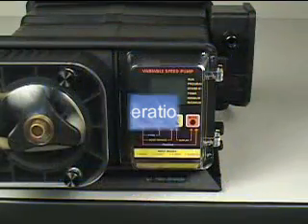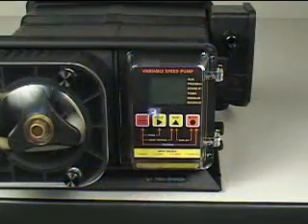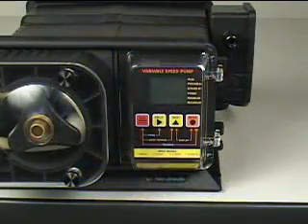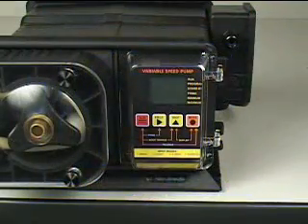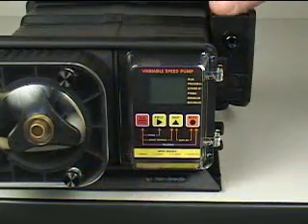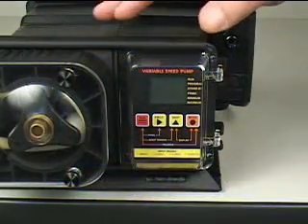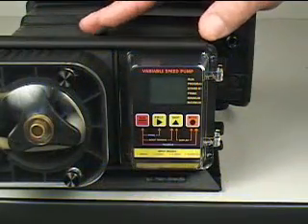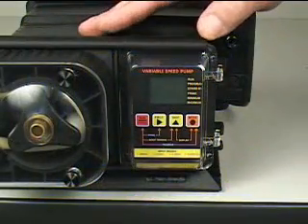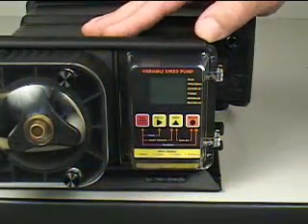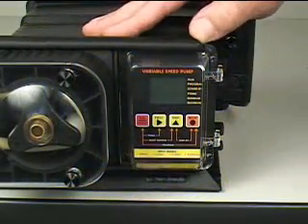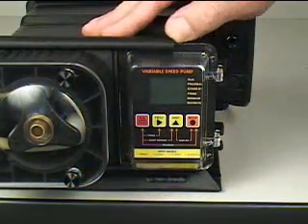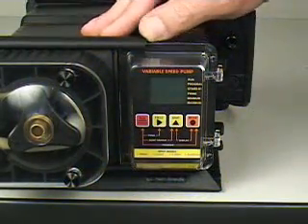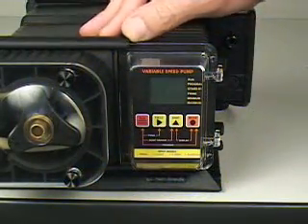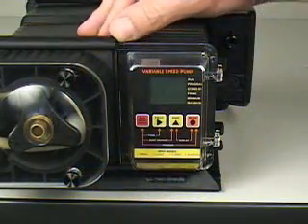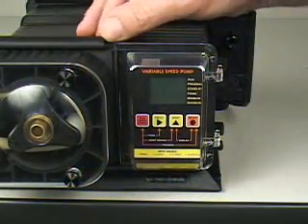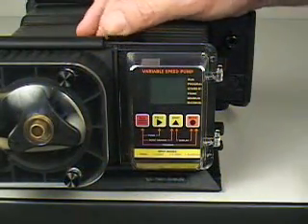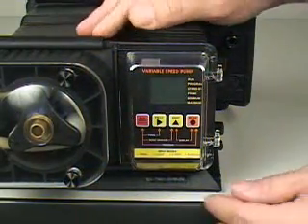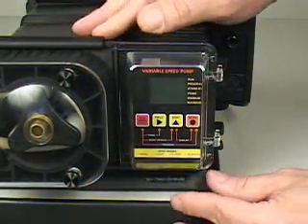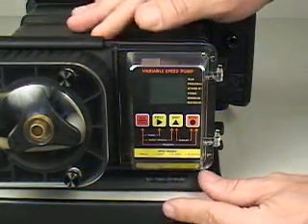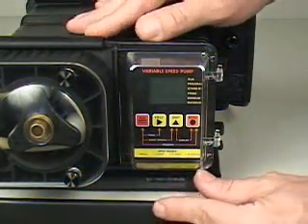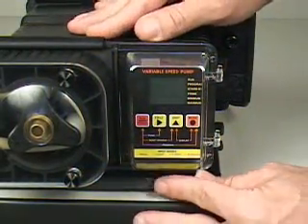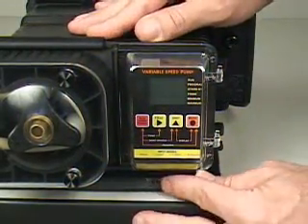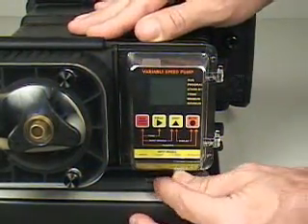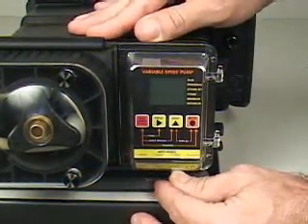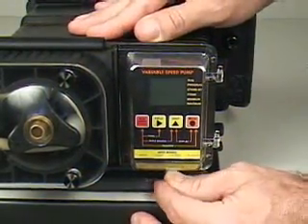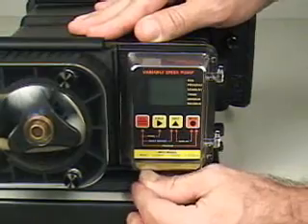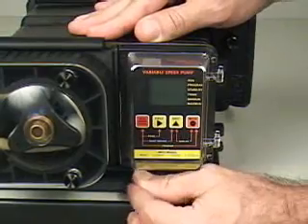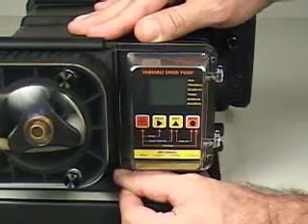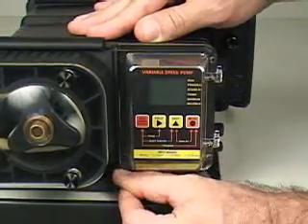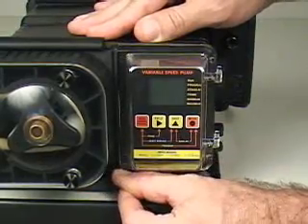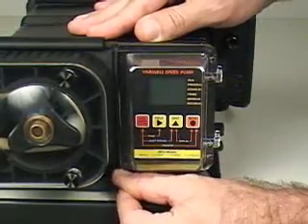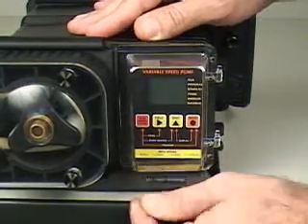To access the control panel, slide the upper and lower slide clamps to the left and open the door.